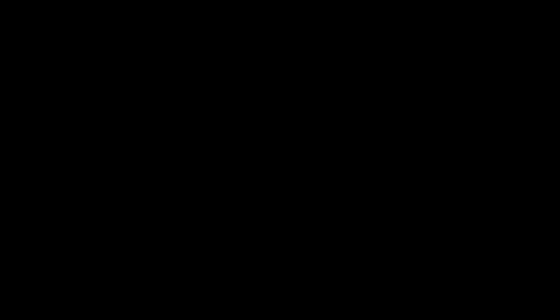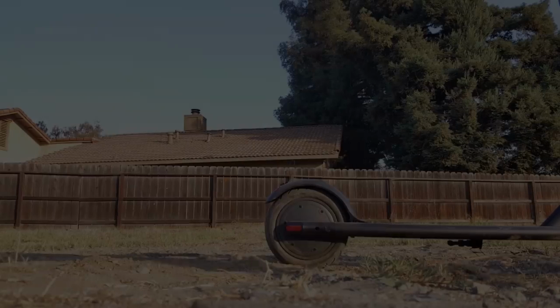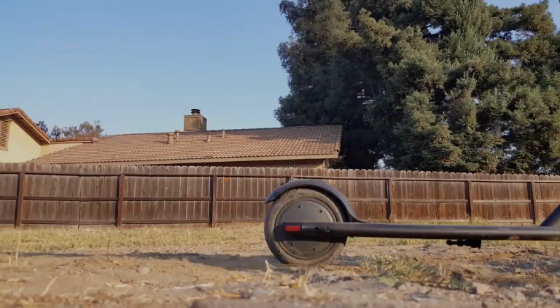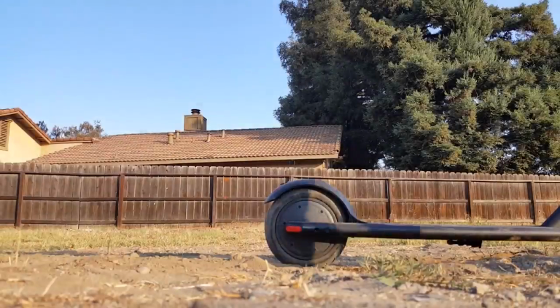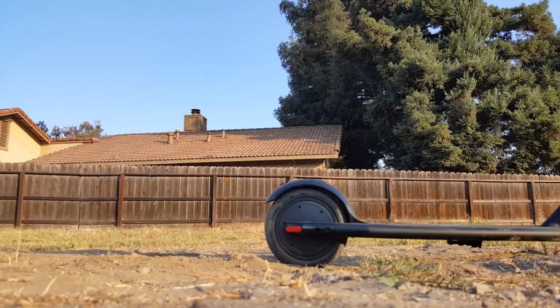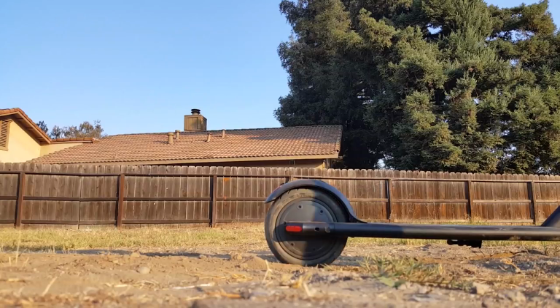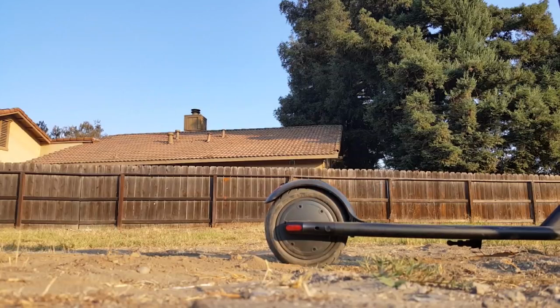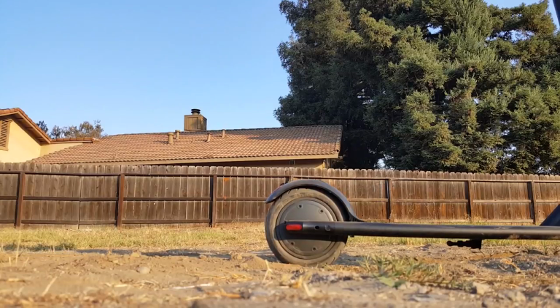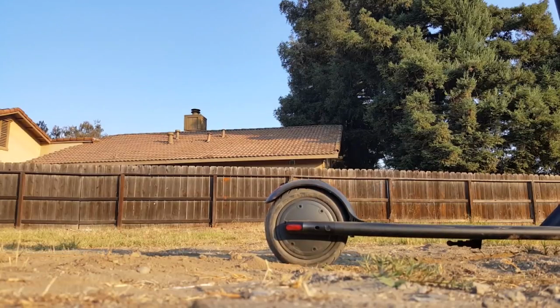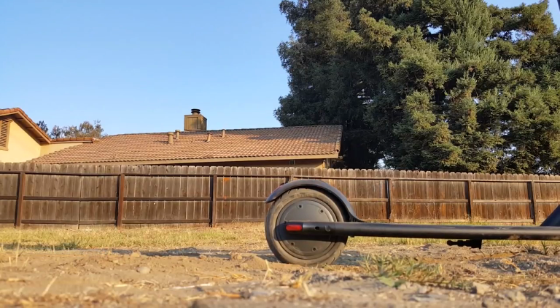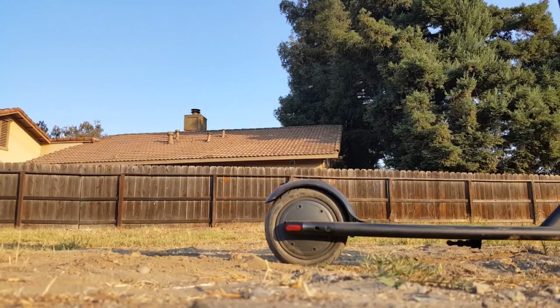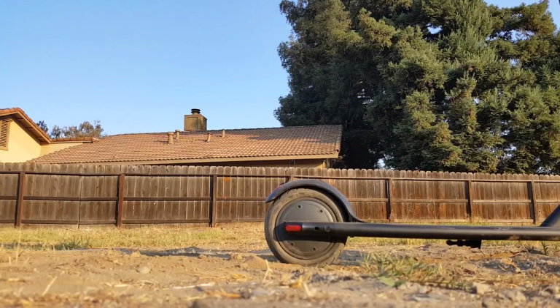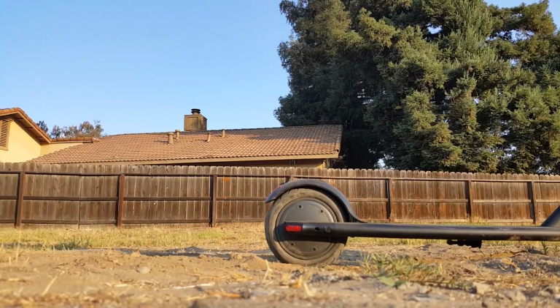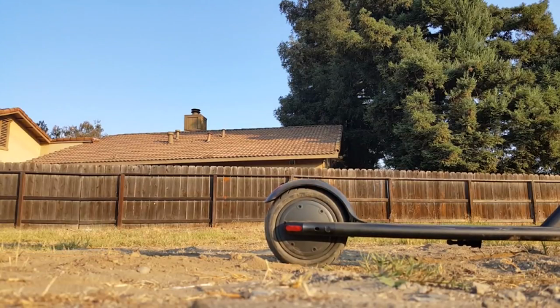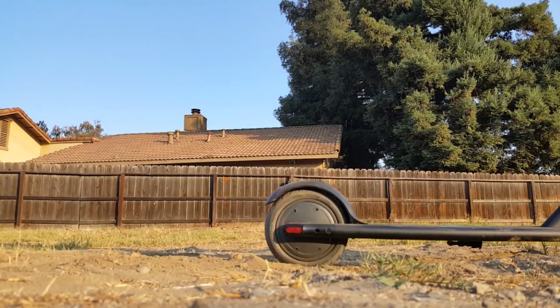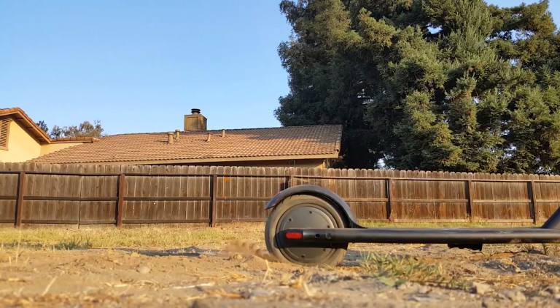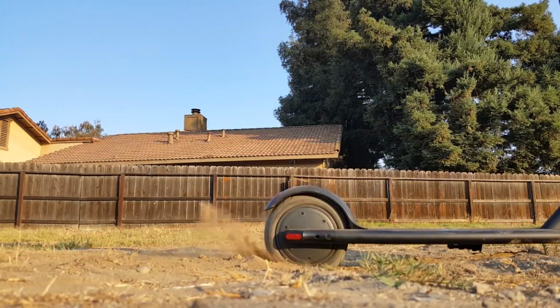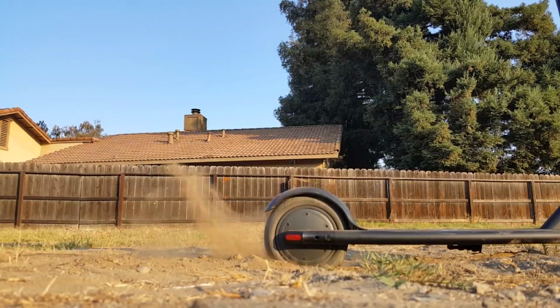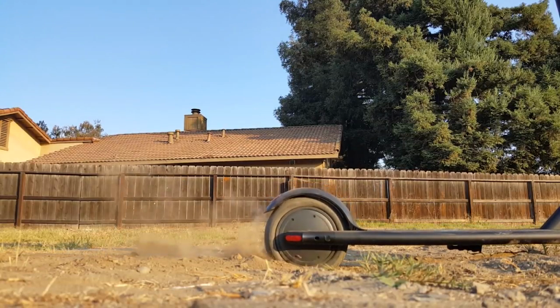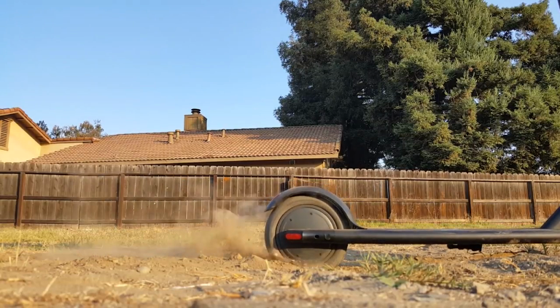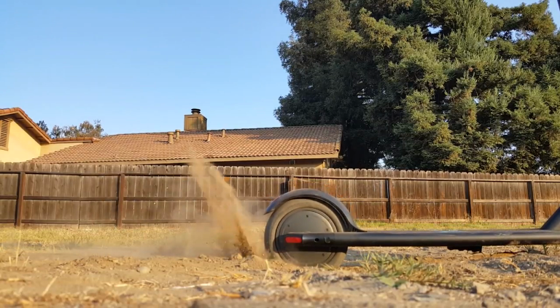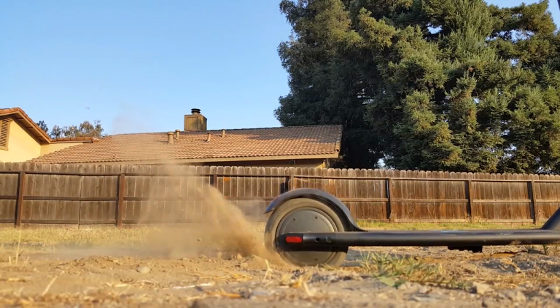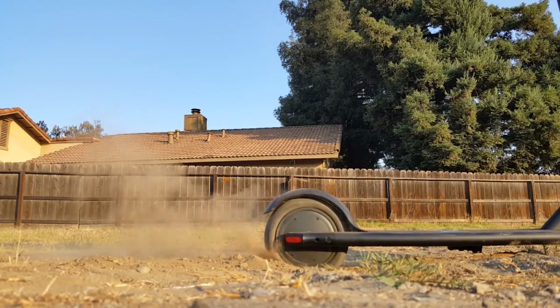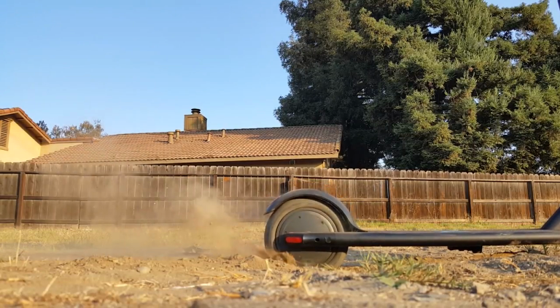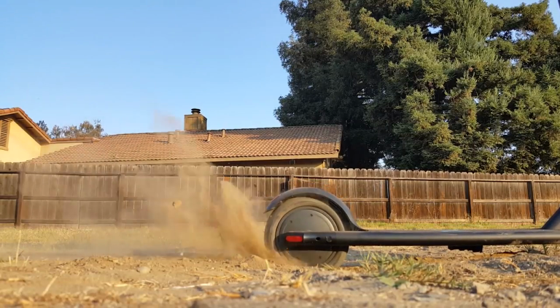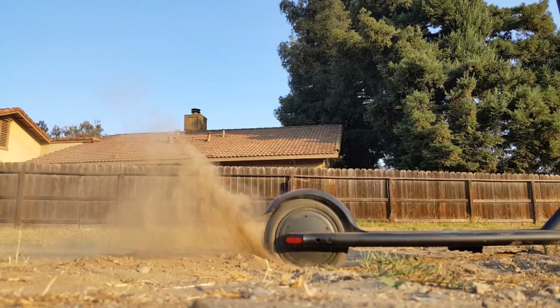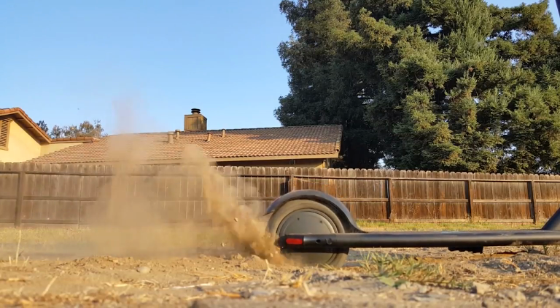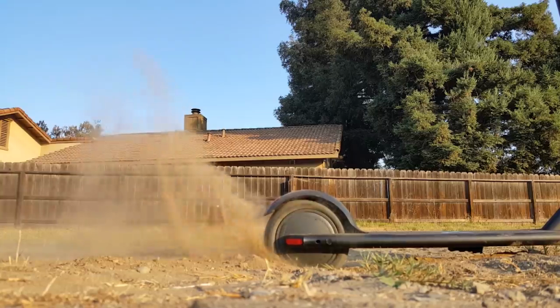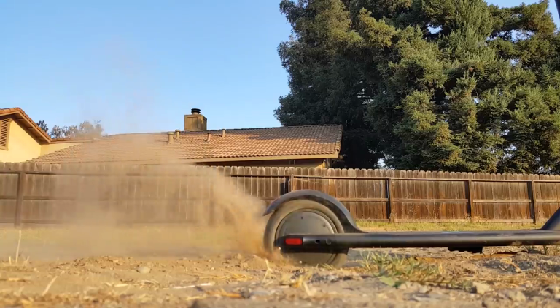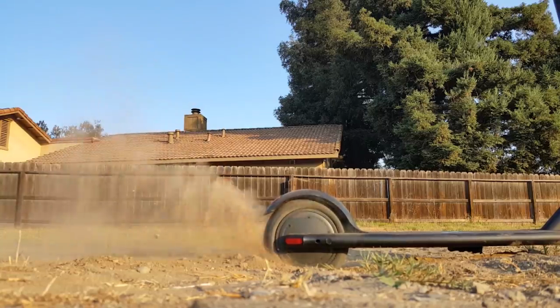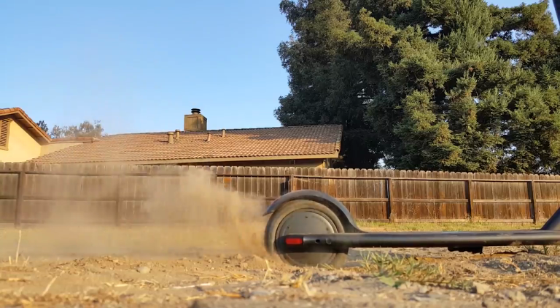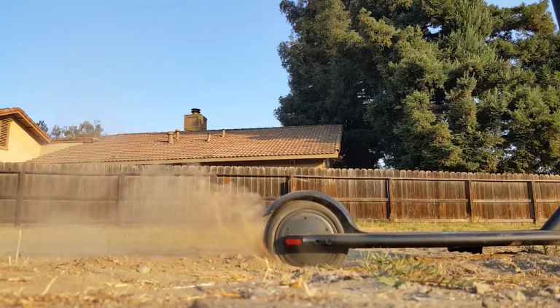A cool feature of this scooter is that you can disable the kick-to-start feature. This gives power directly to the motor and makes the scooter go without having you give it a push.